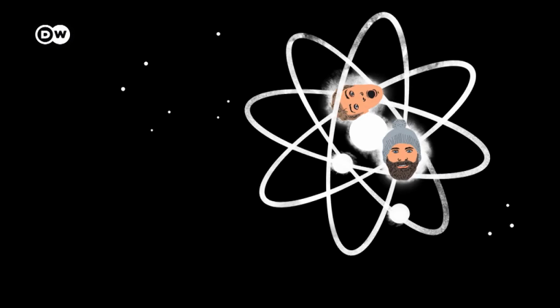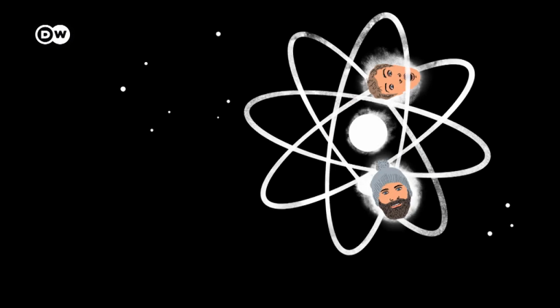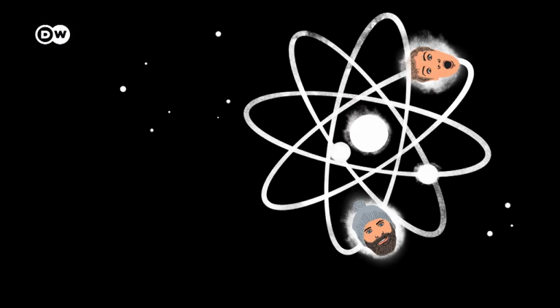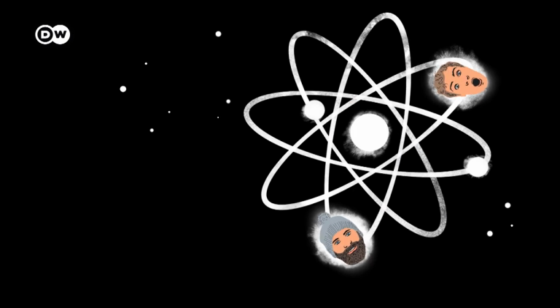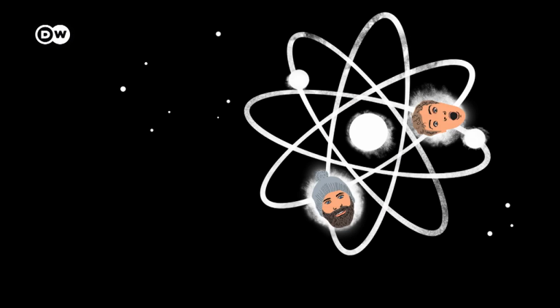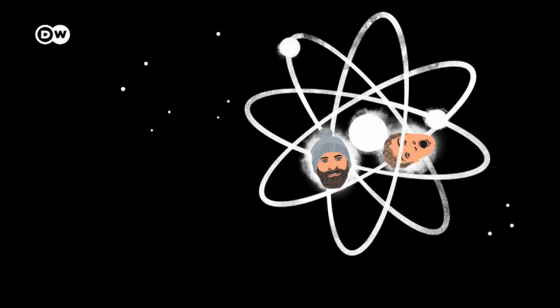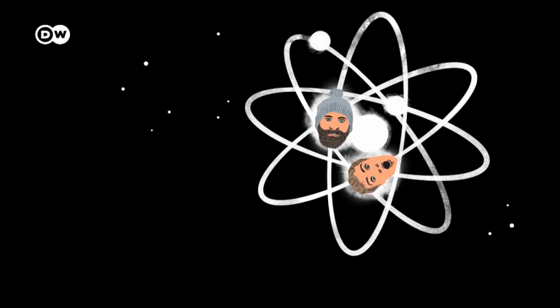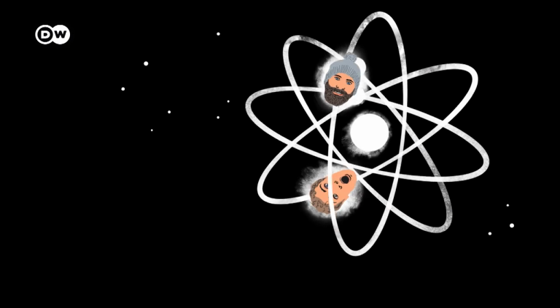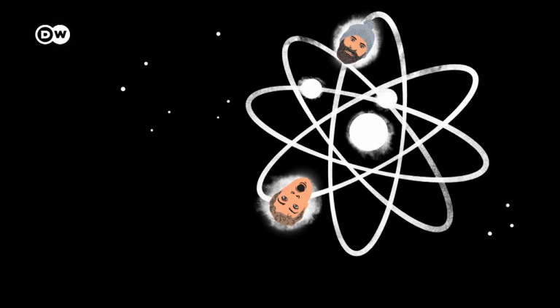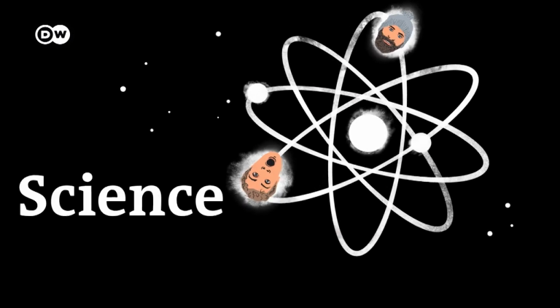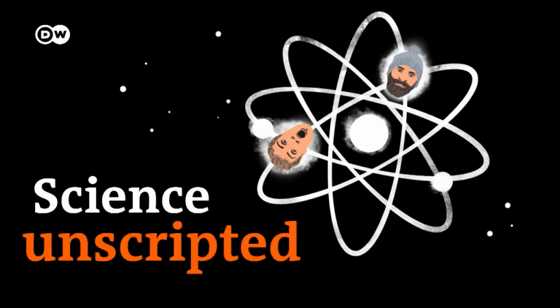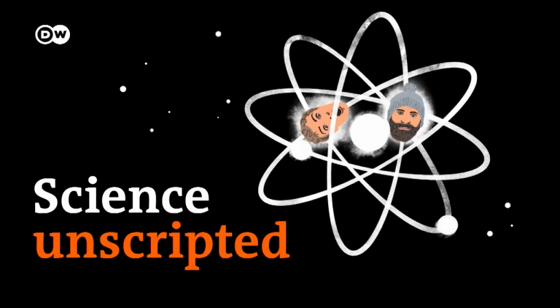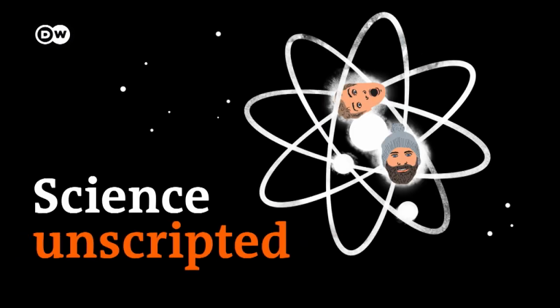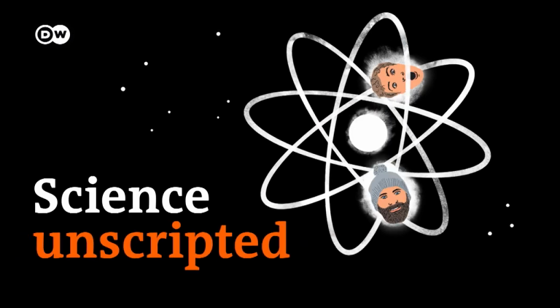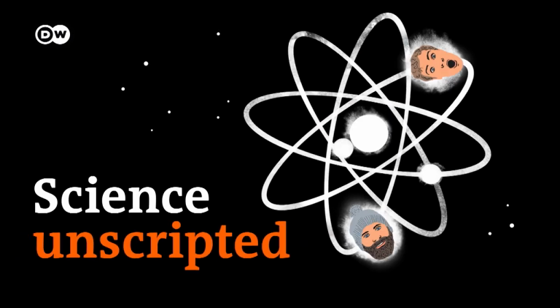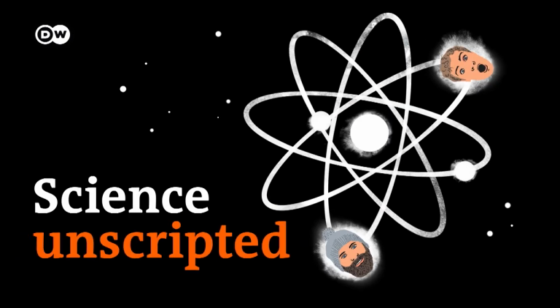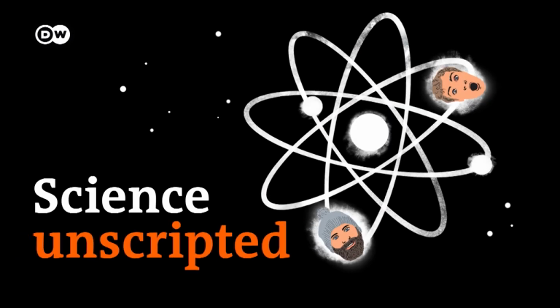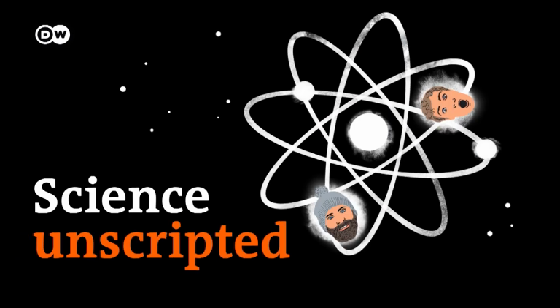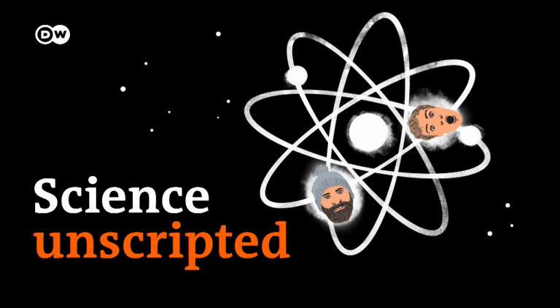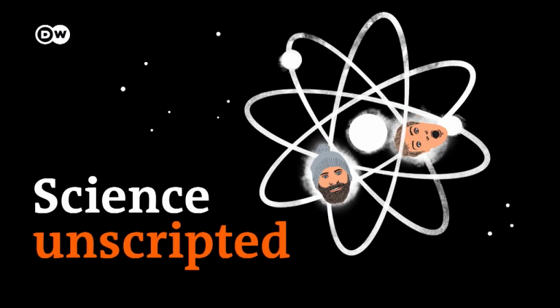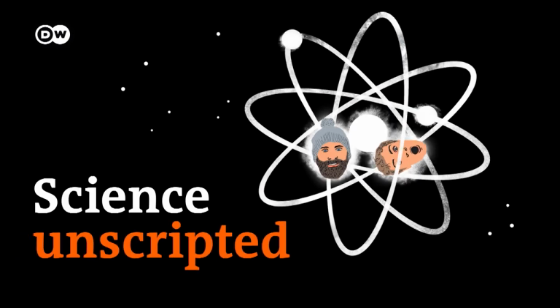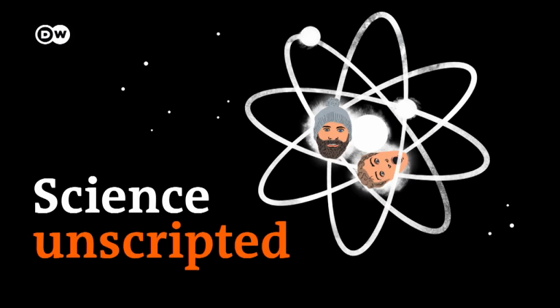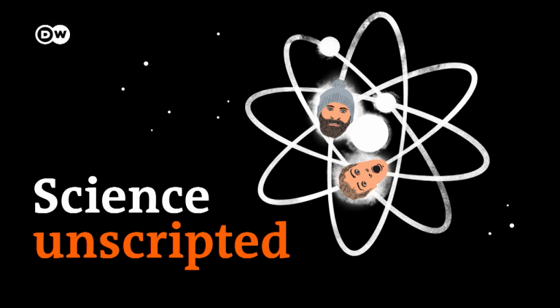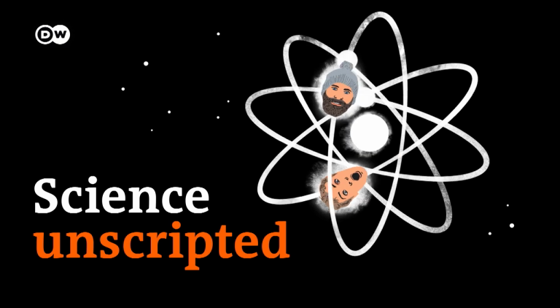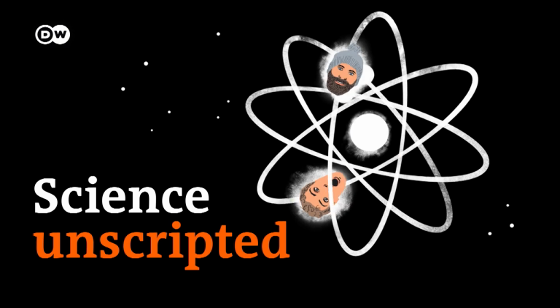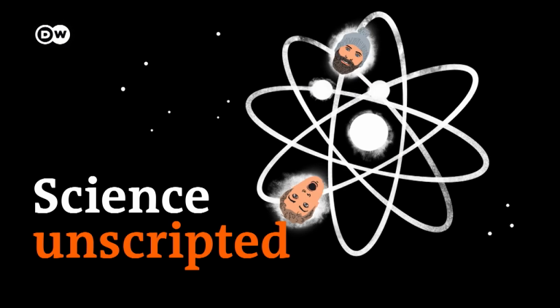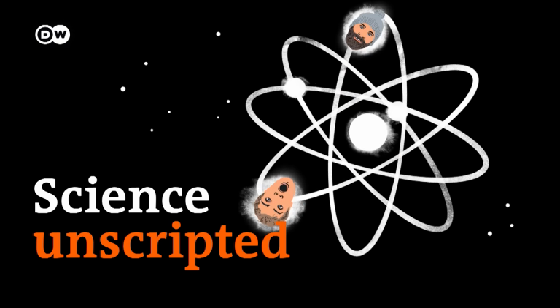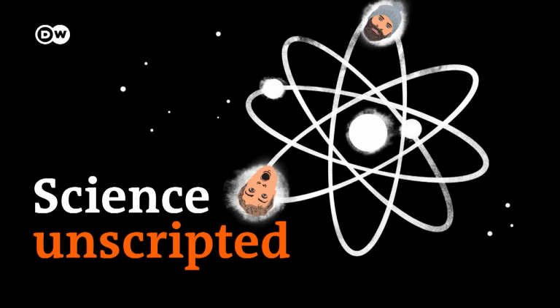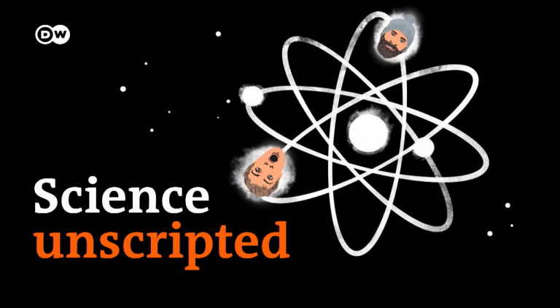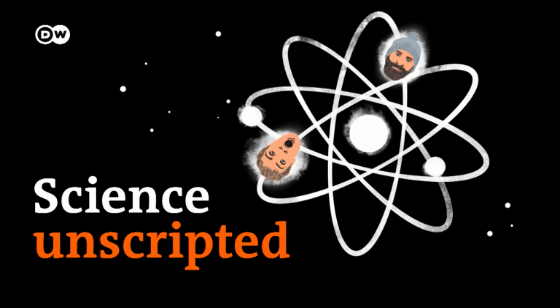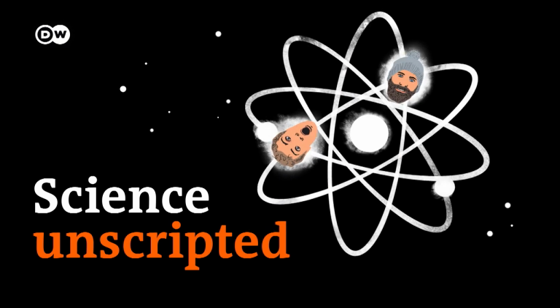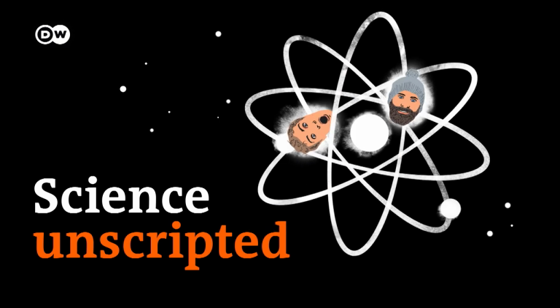Hello, and welcome to Science Unscripted. It's Connor here. And Gabe. And dairy cows.